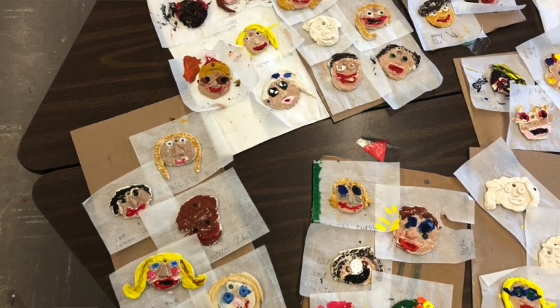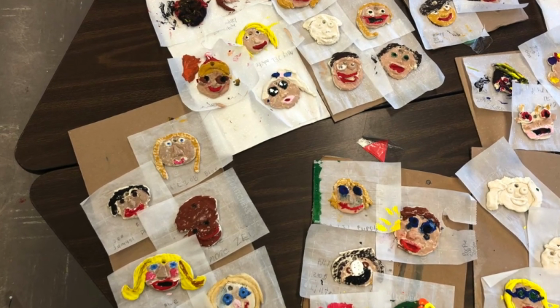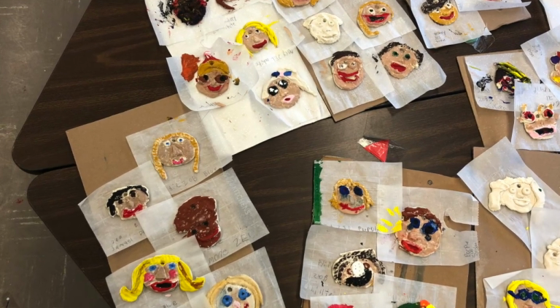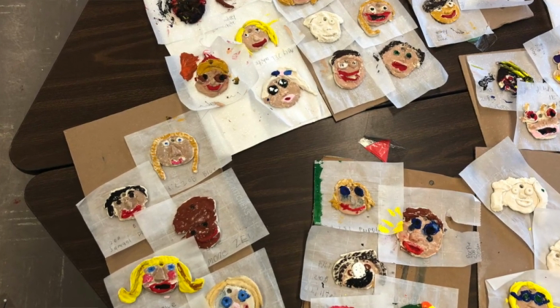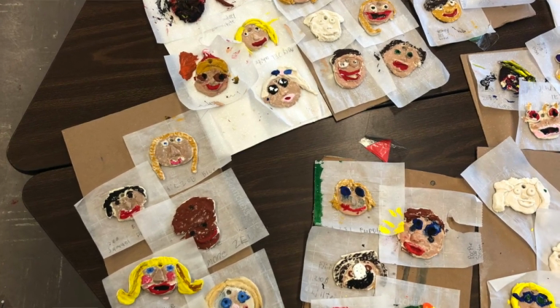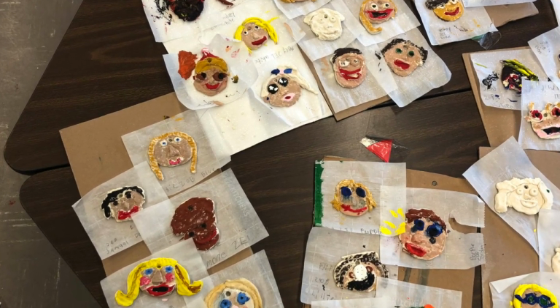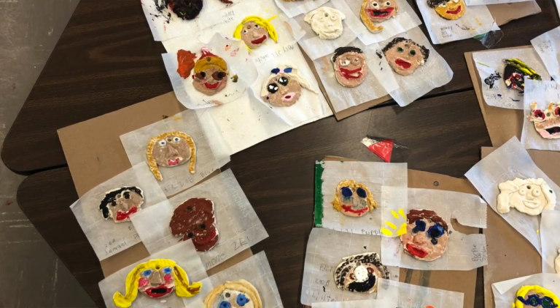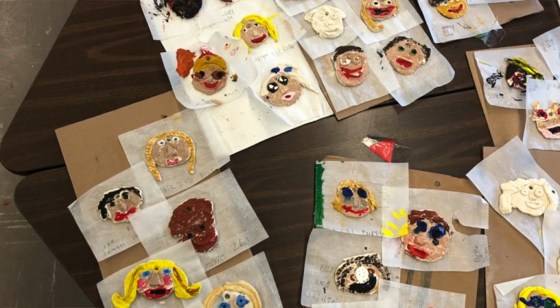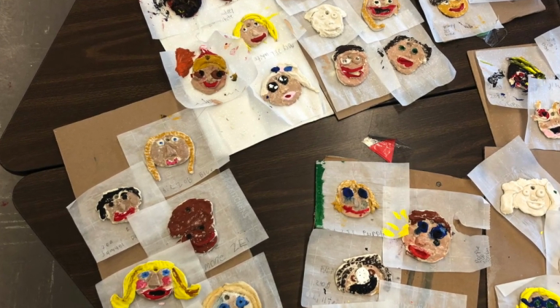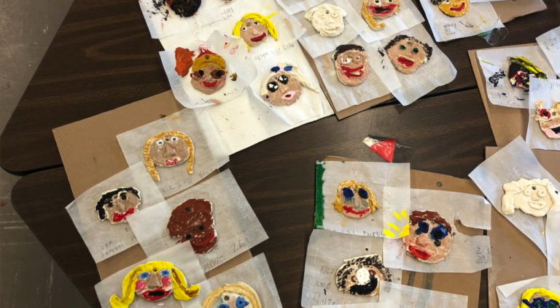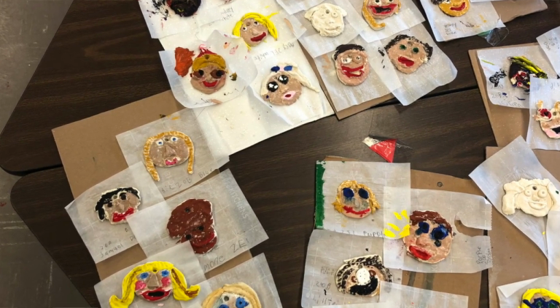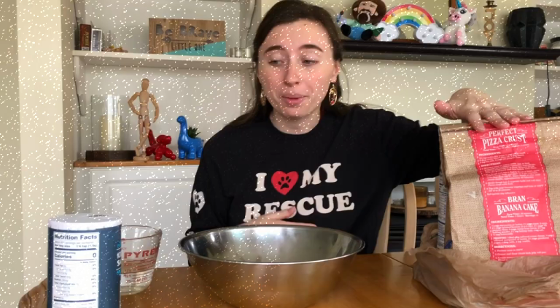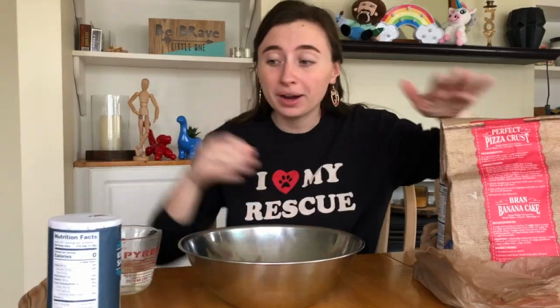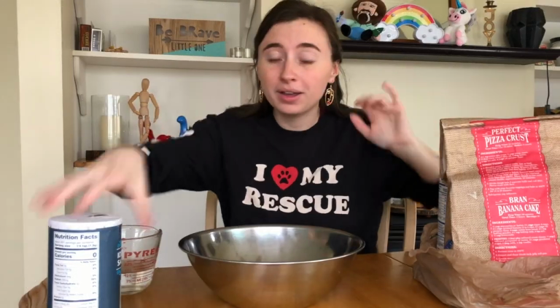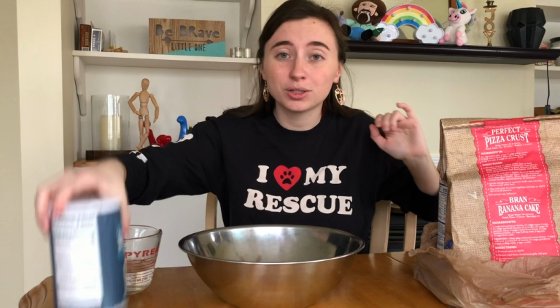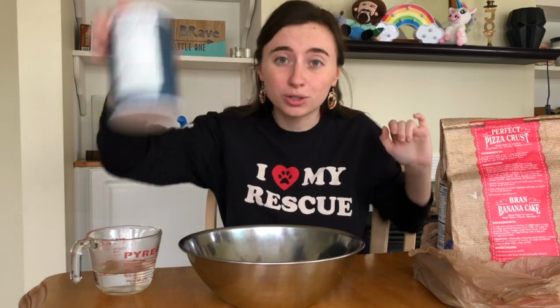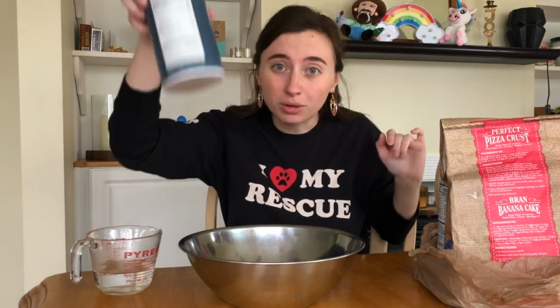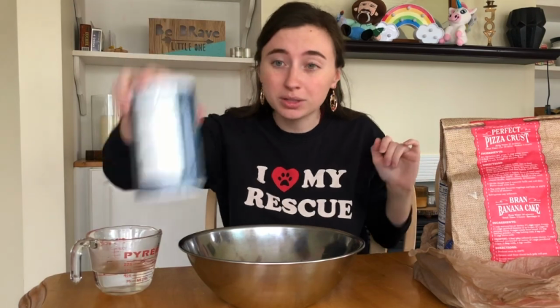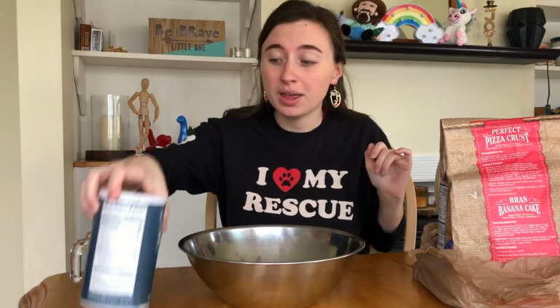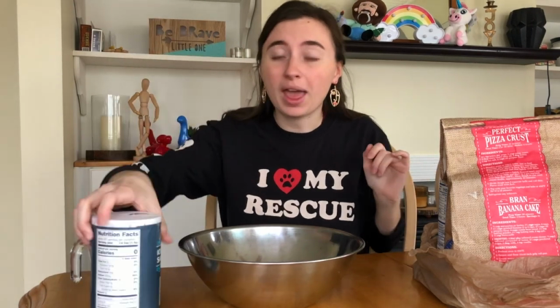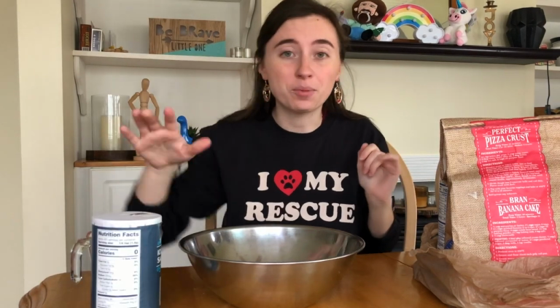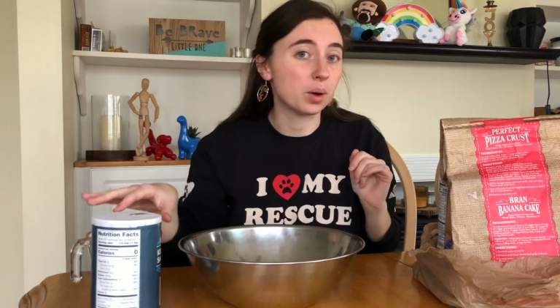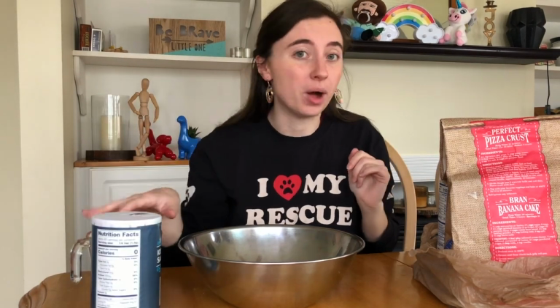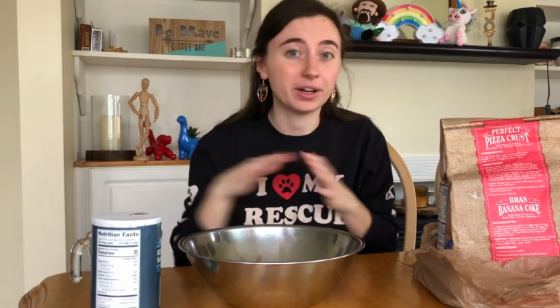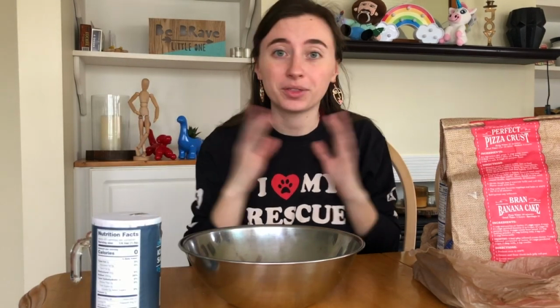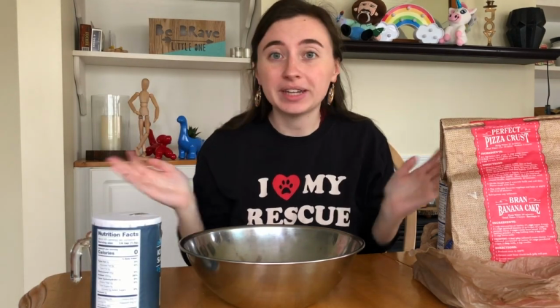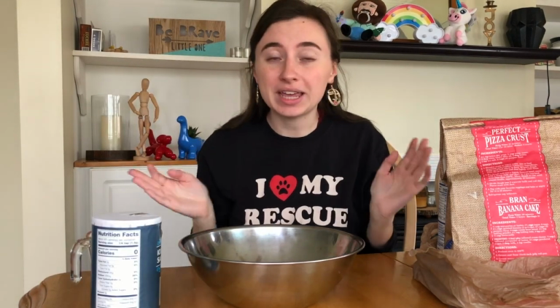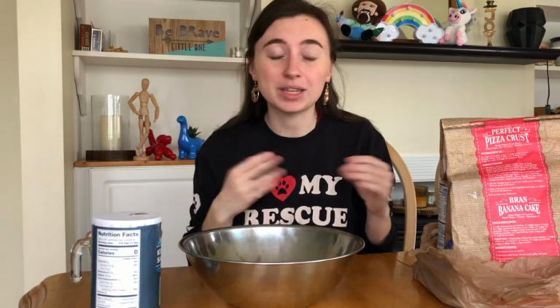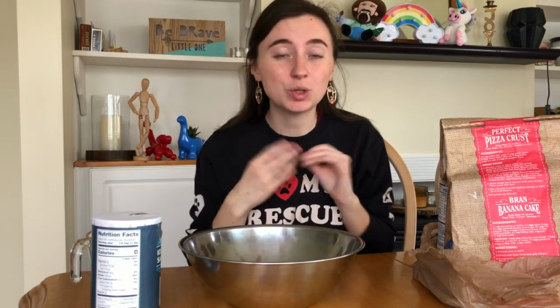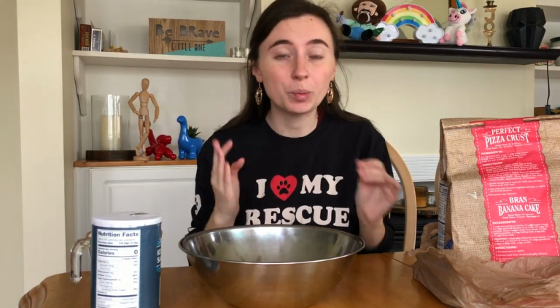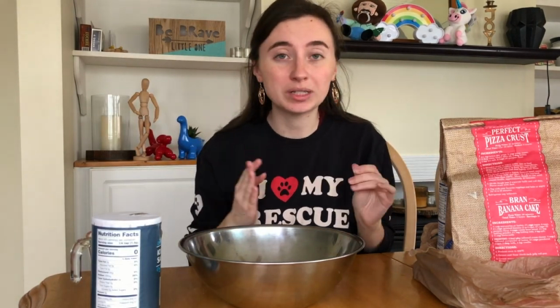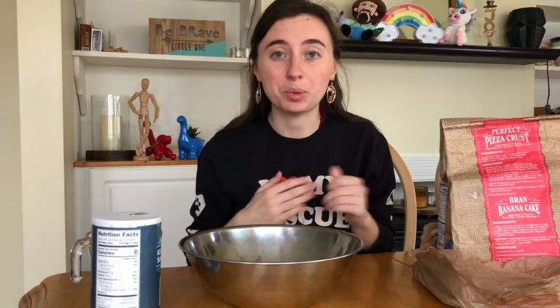It's super easy. All you need is flour, salt, and warm water — three things, super simple.